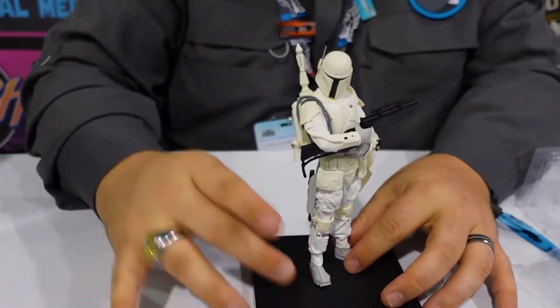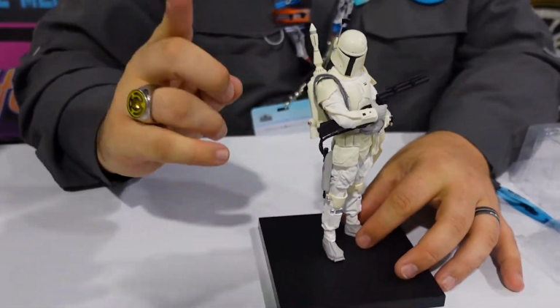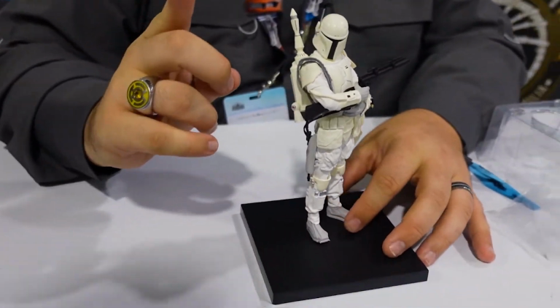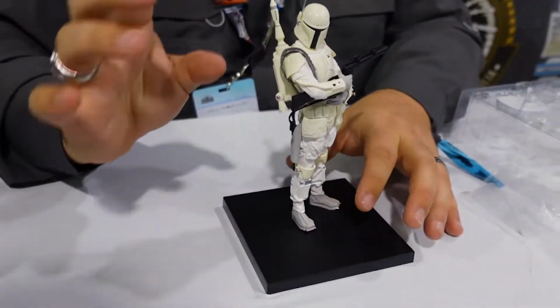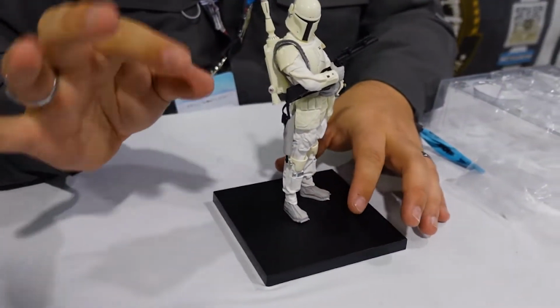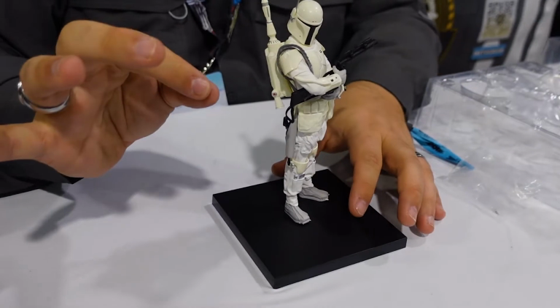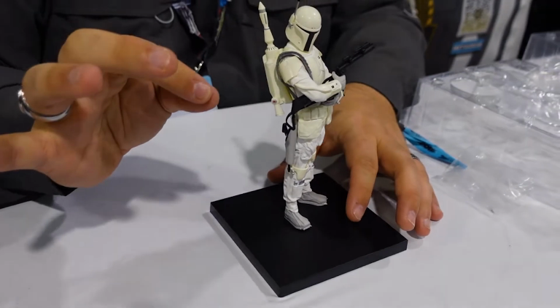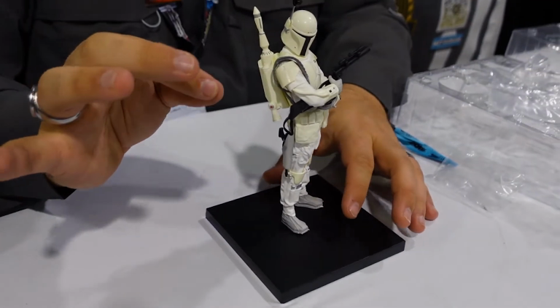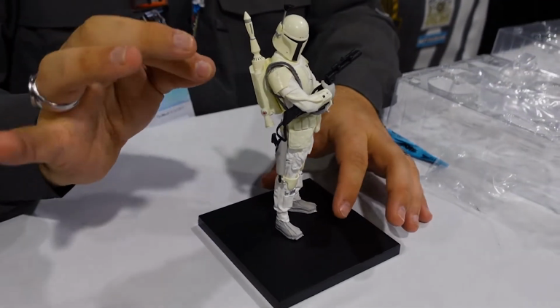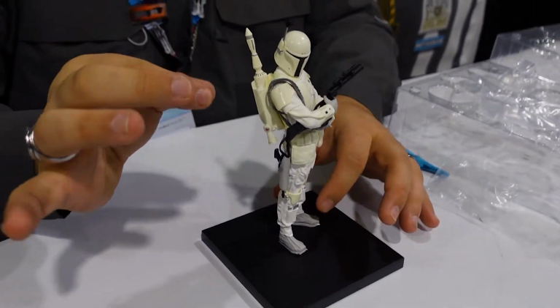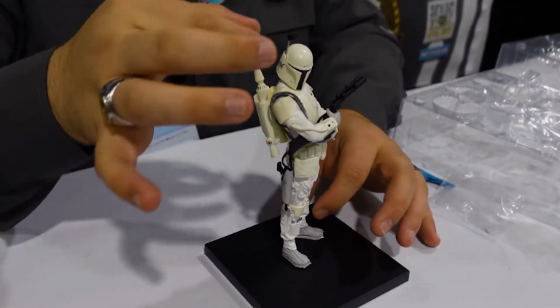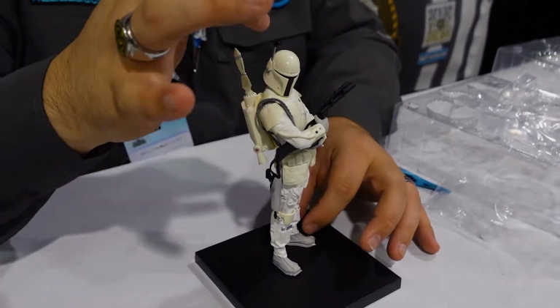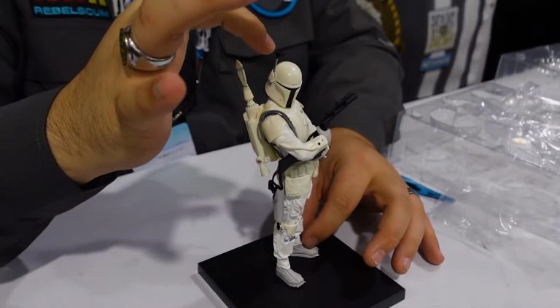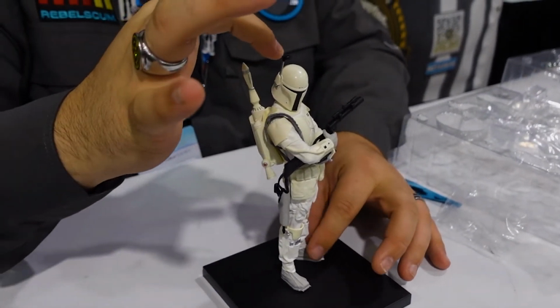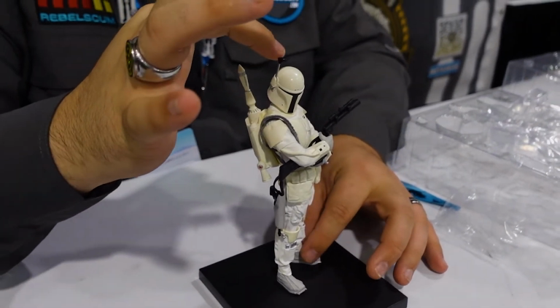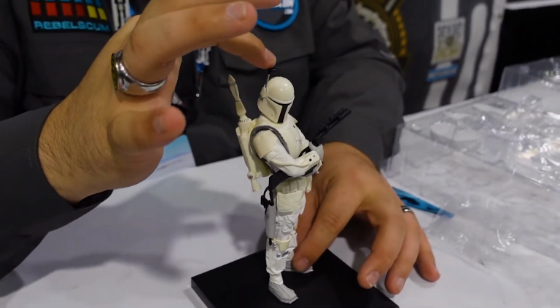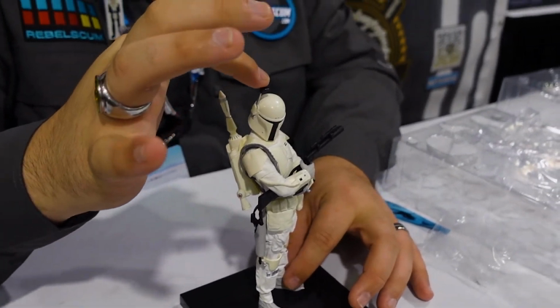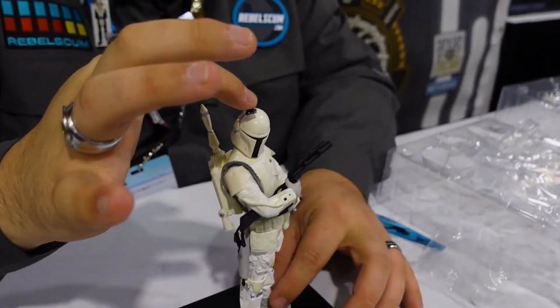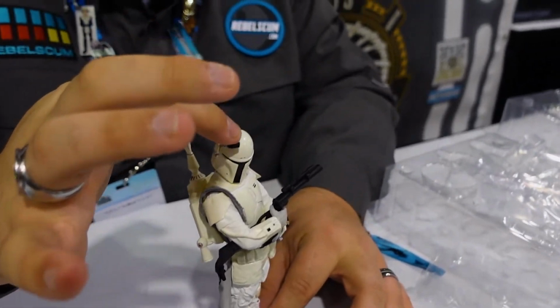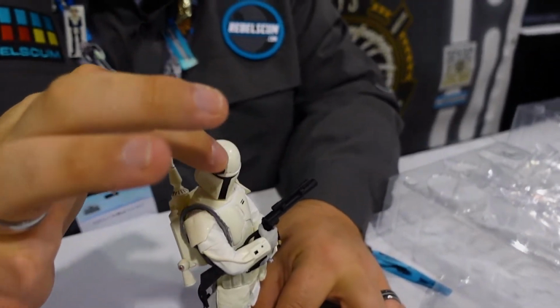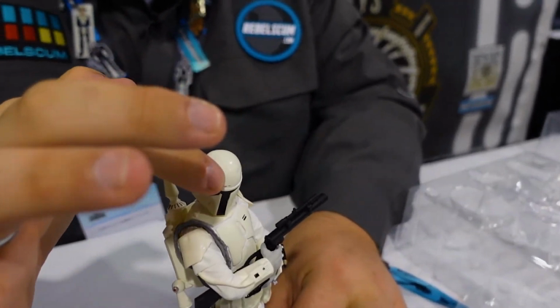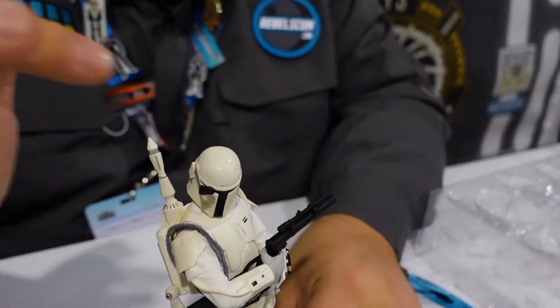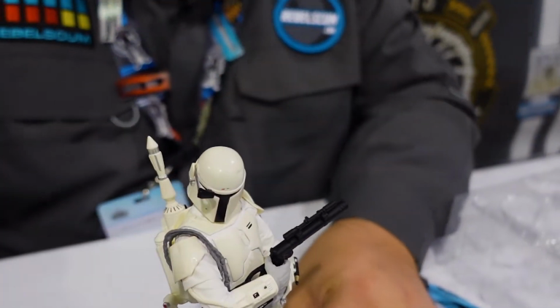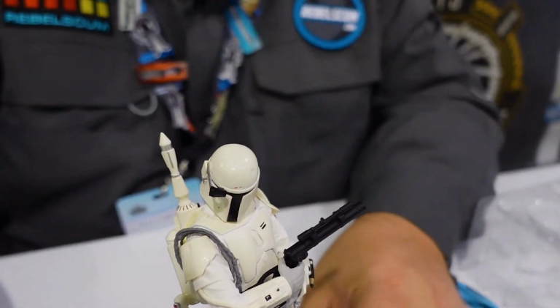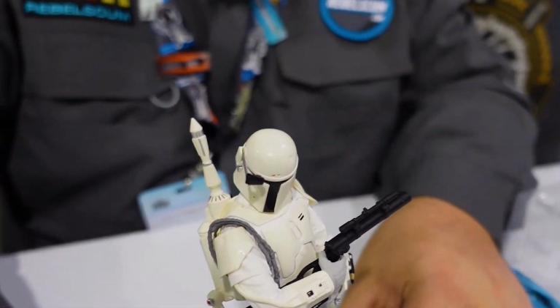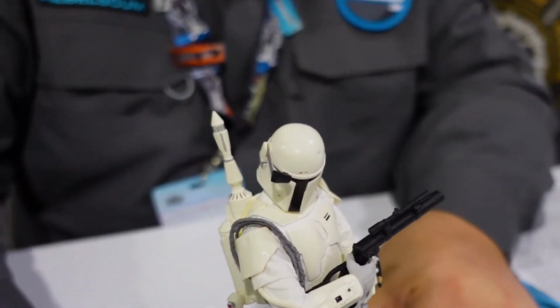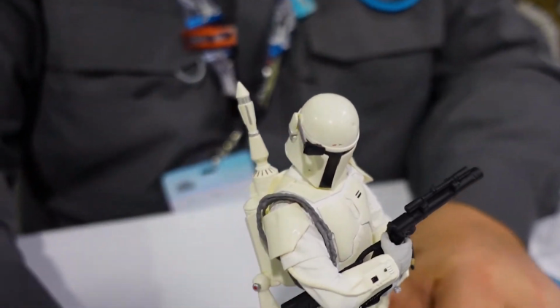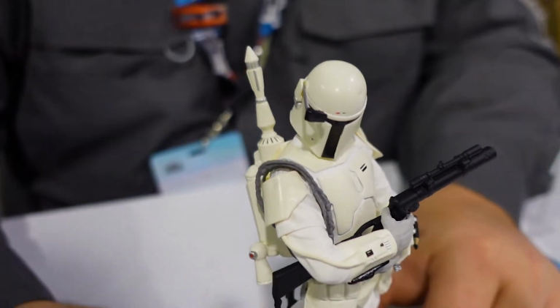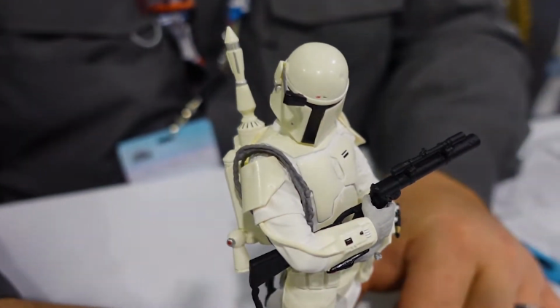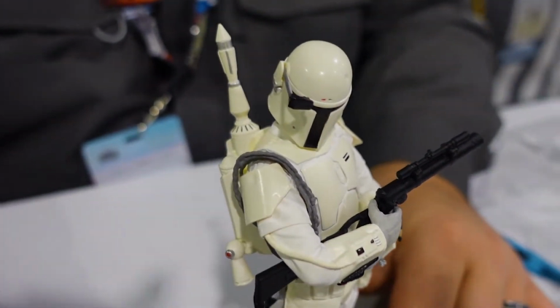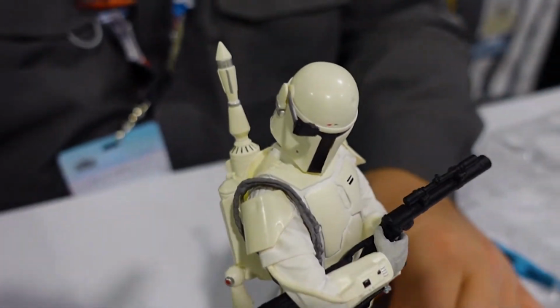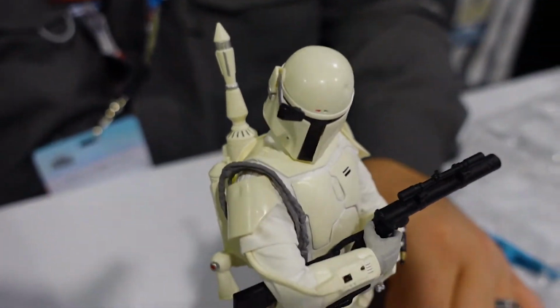Another cool bit of articulation on this one: the rangefinder also articulates.